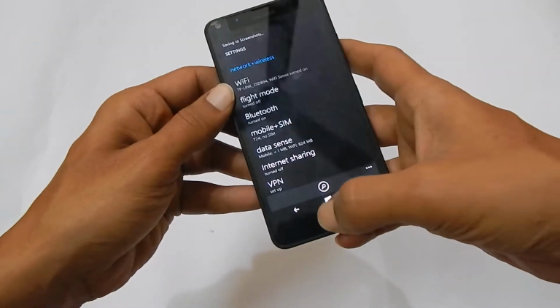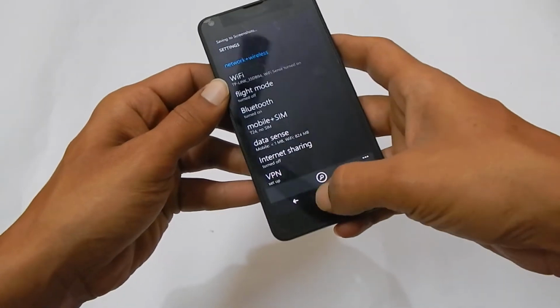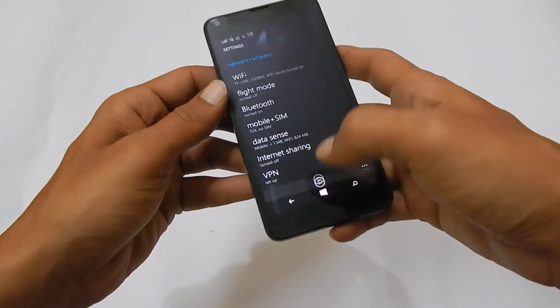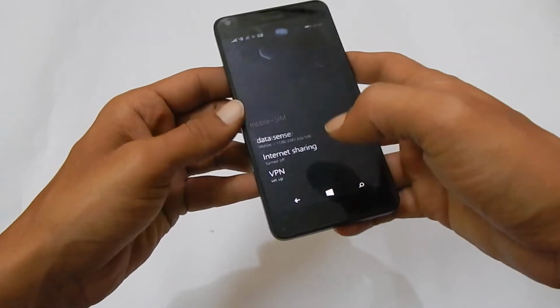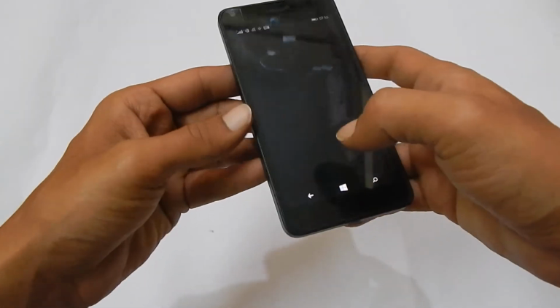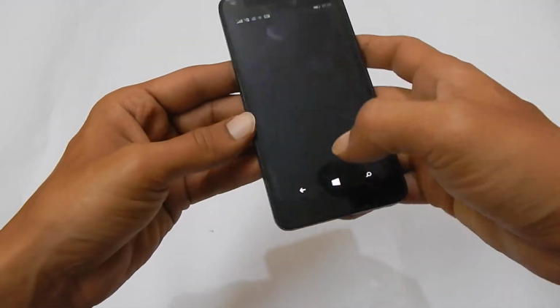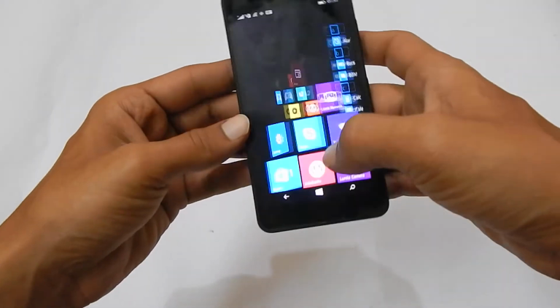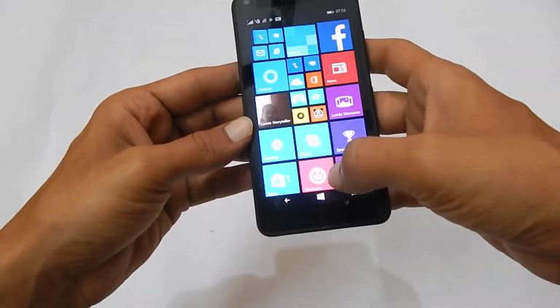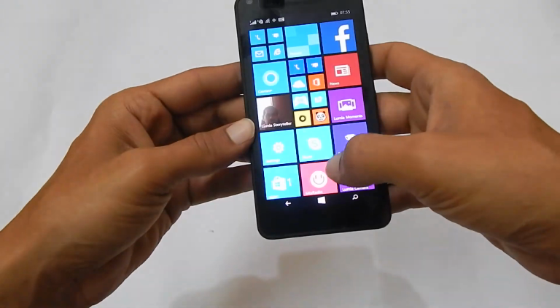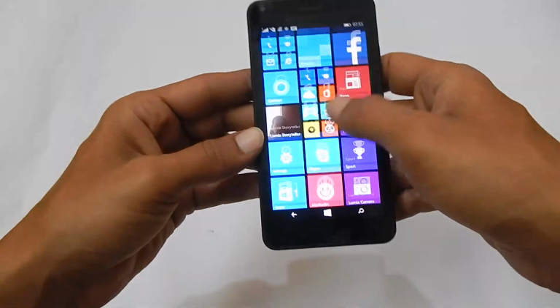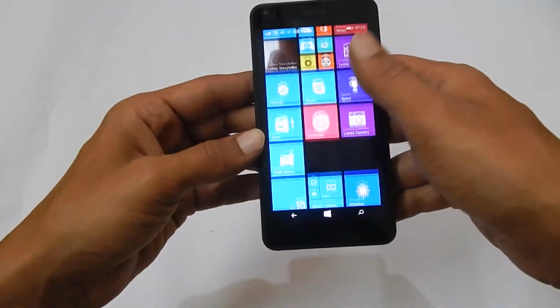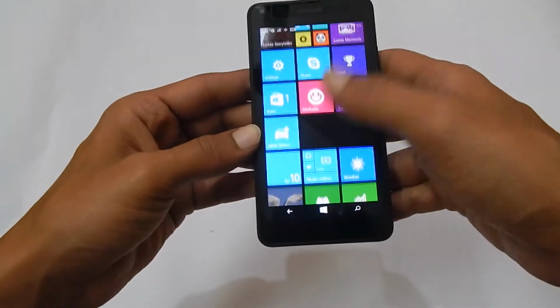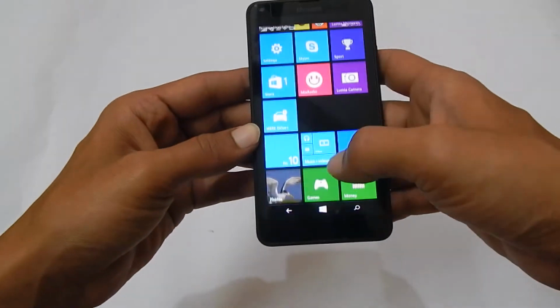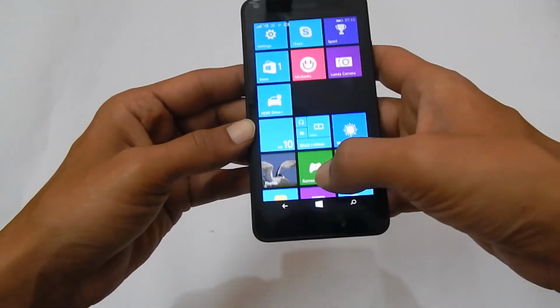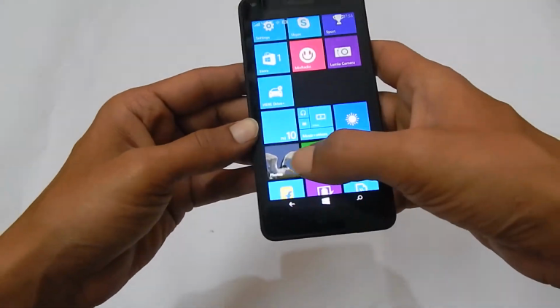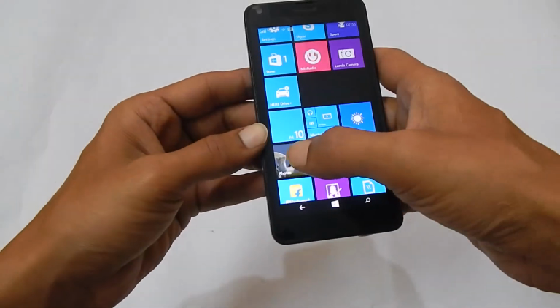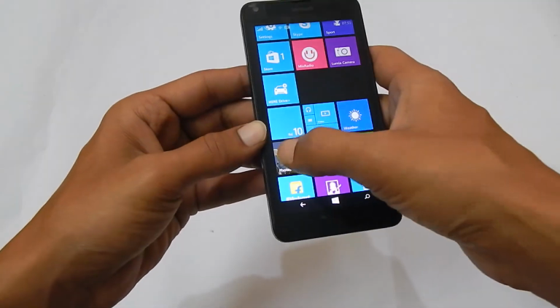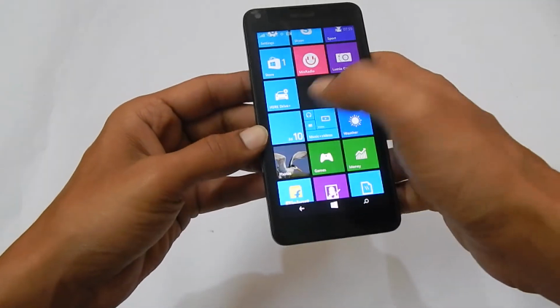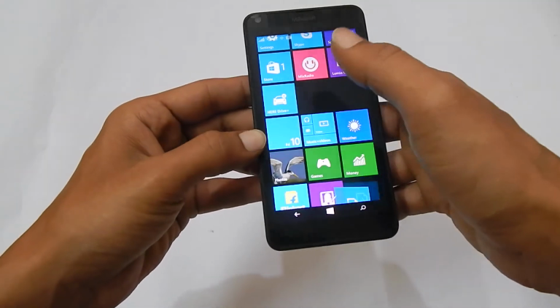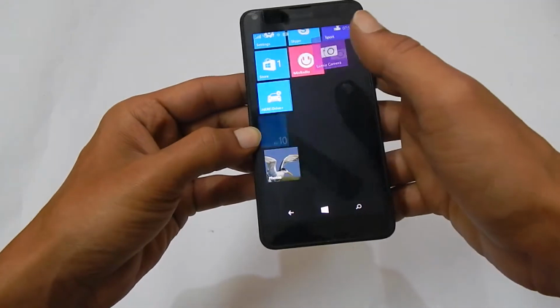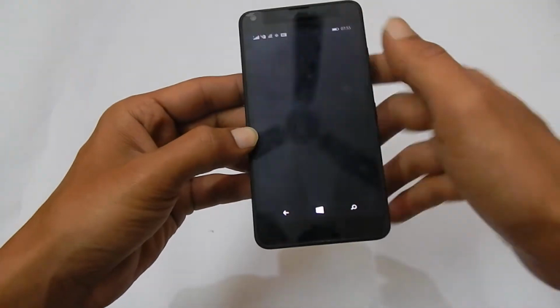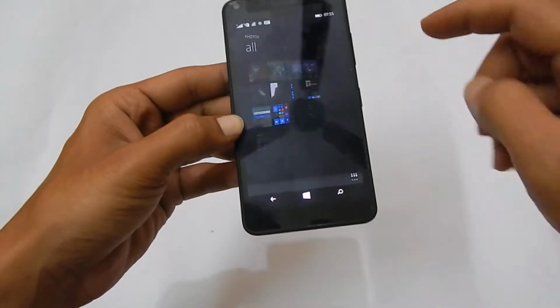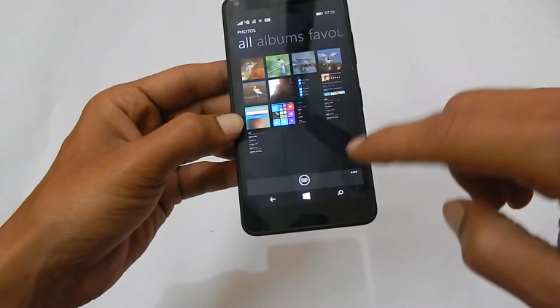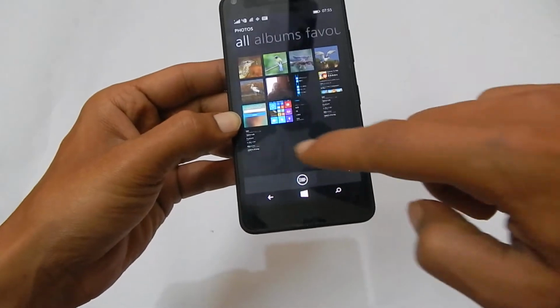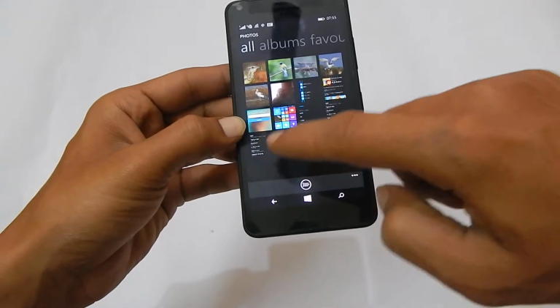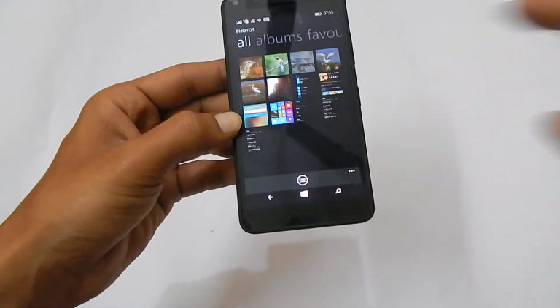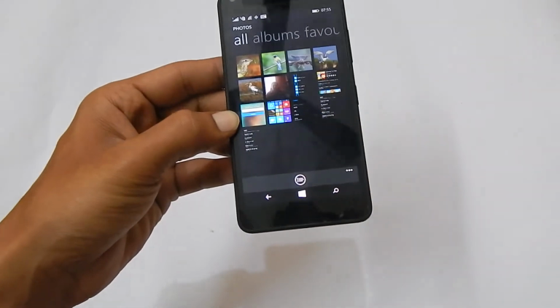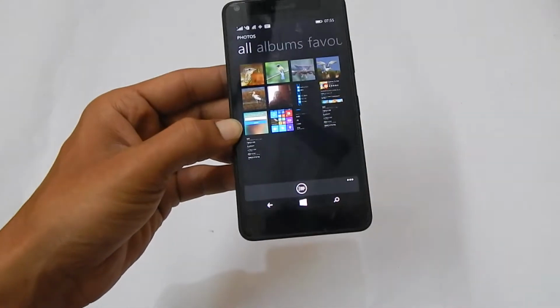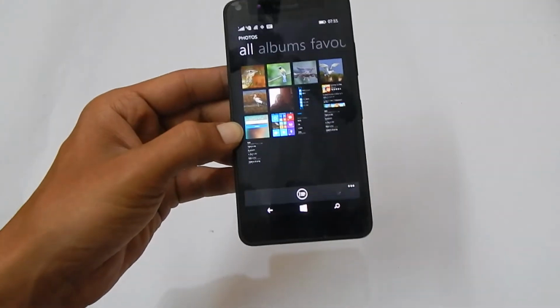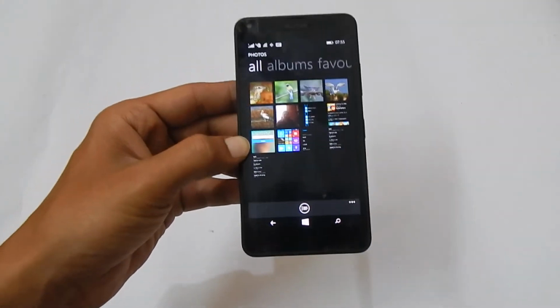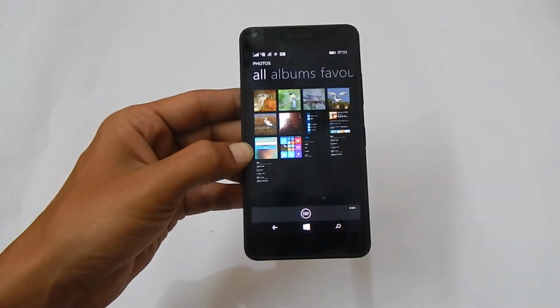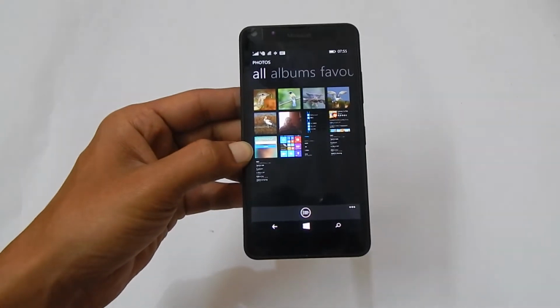The taken screenshot you can access through the Photos folder. Here you will find the taken screenshot.